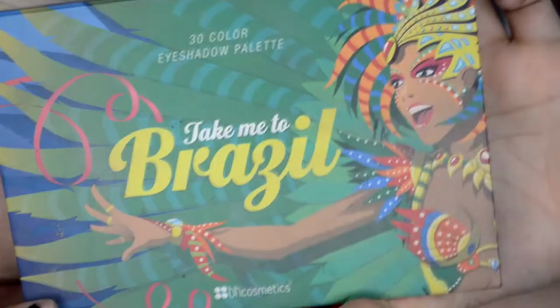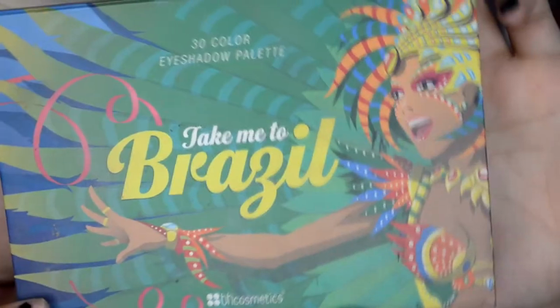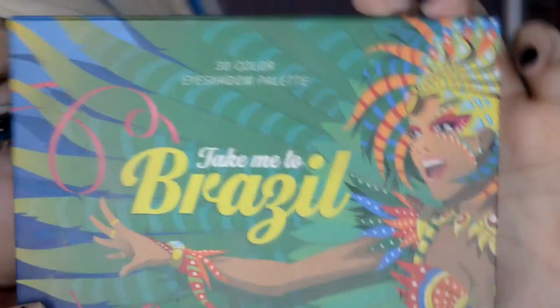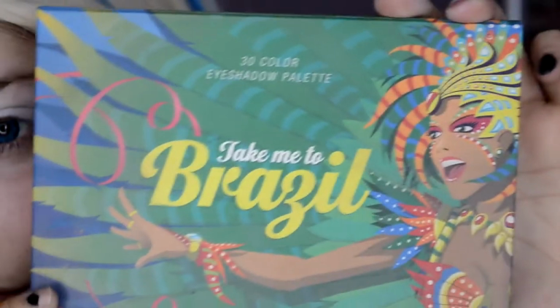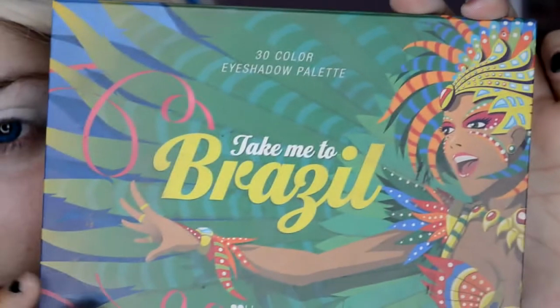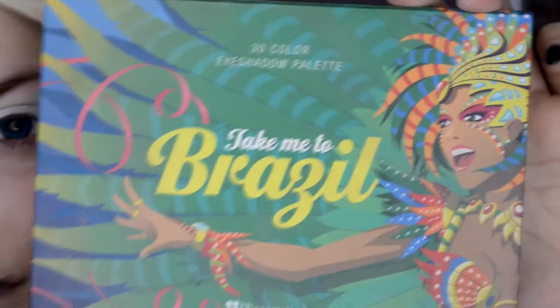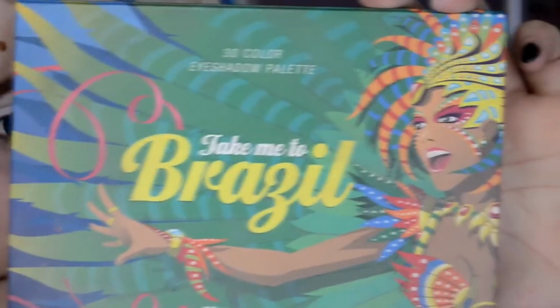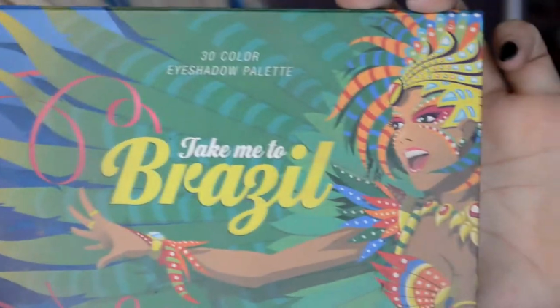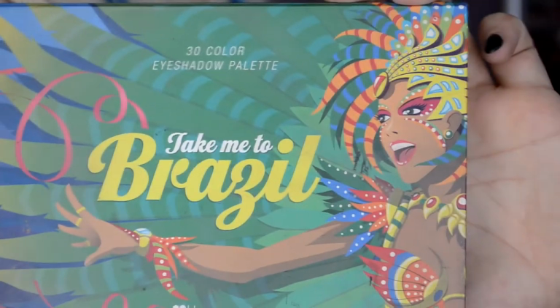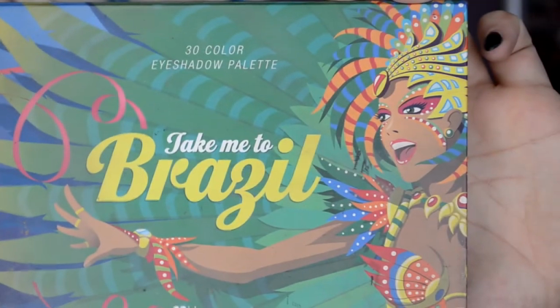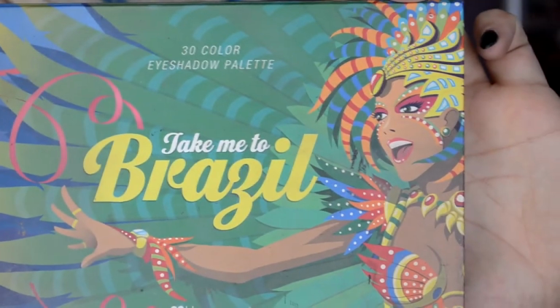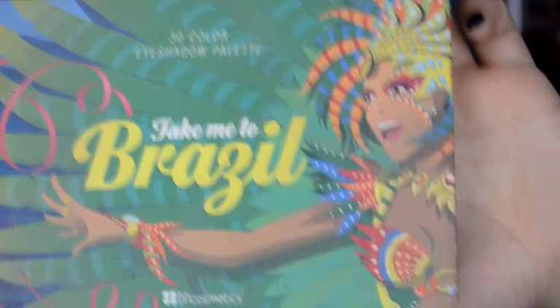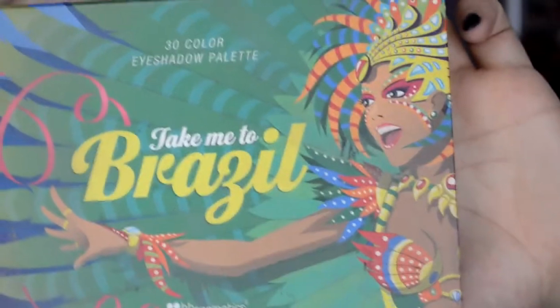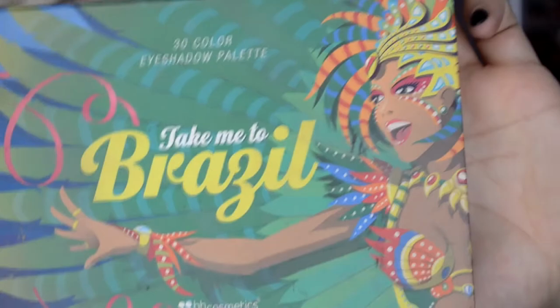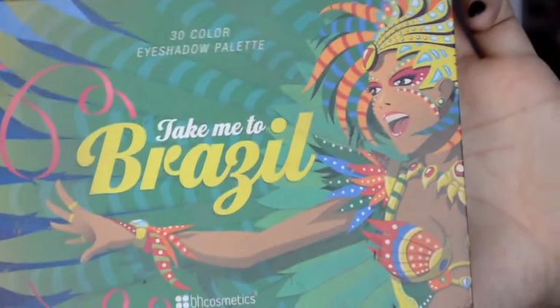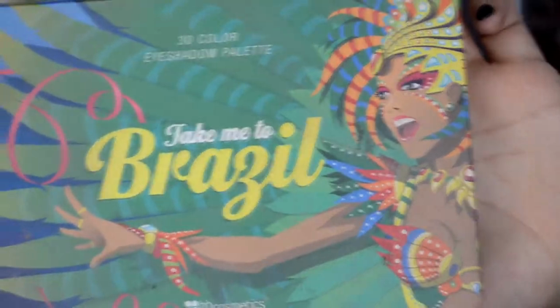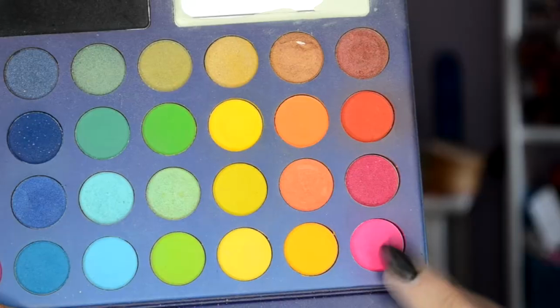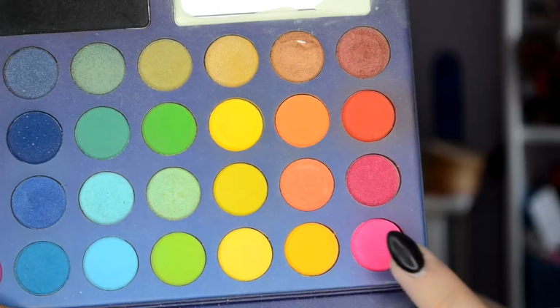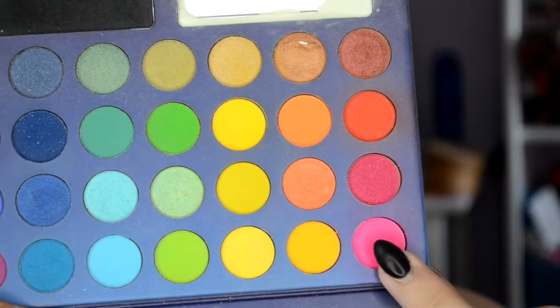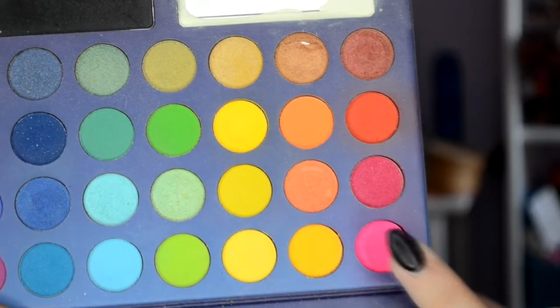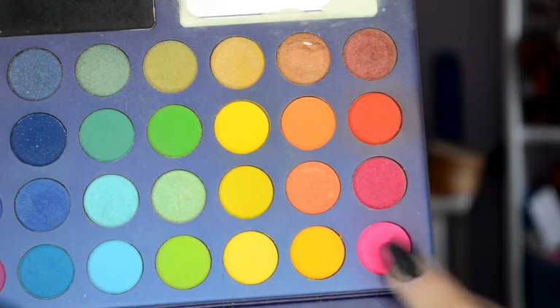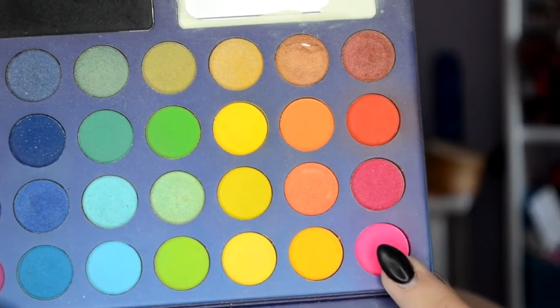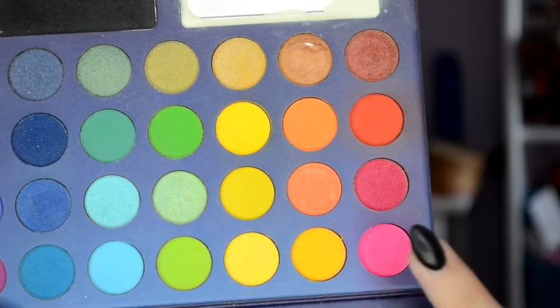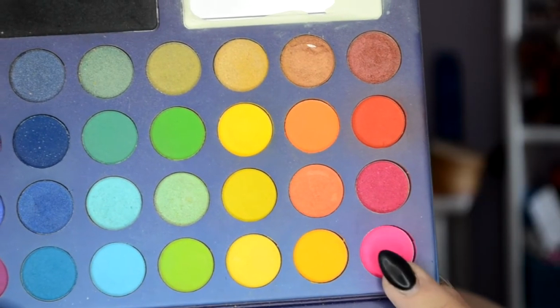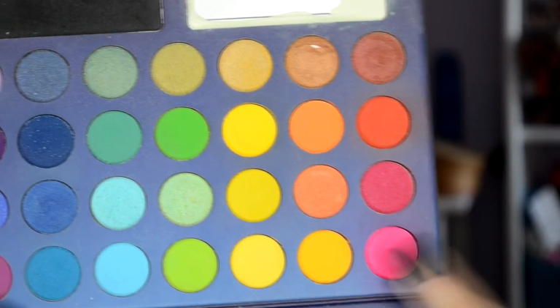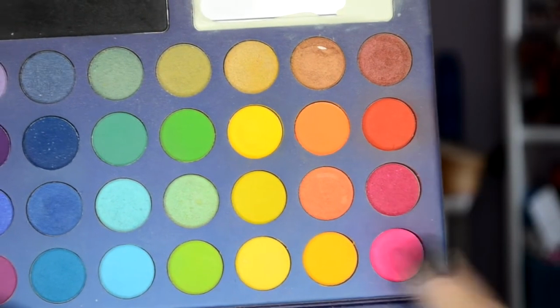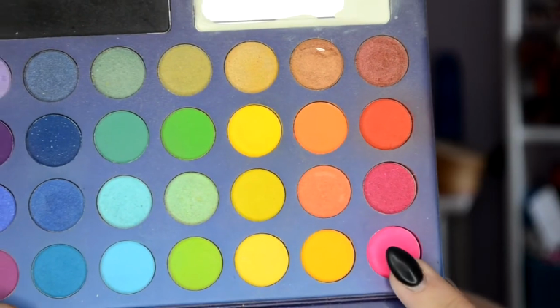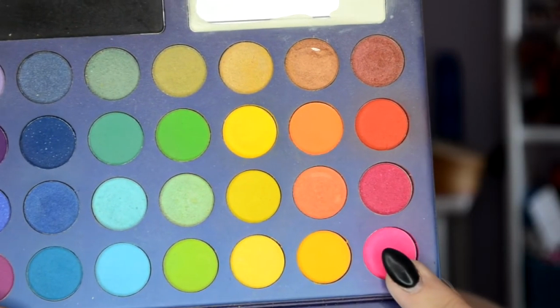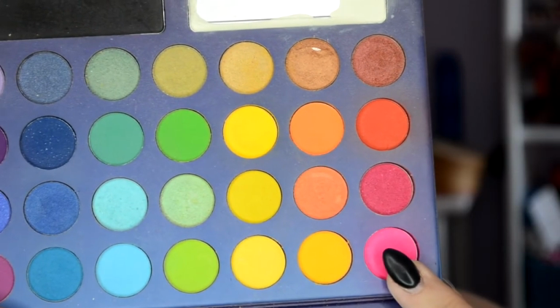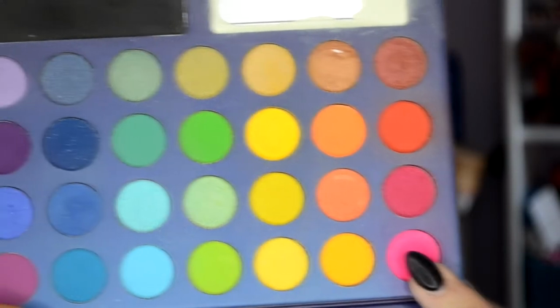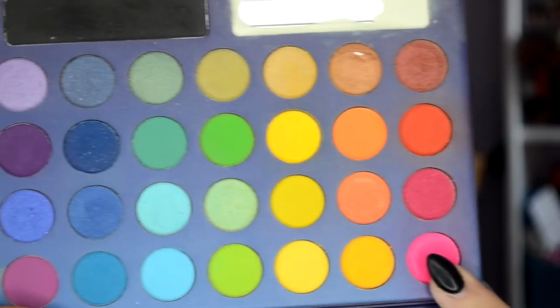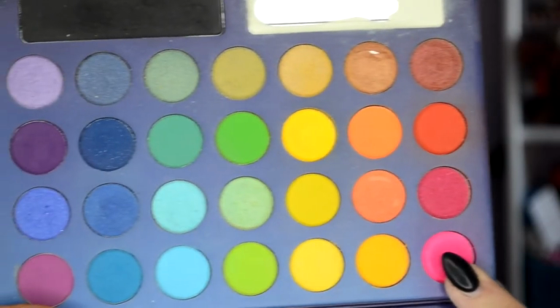Then I take the Take Me To Brazil Palette from BH Cosmetics, one of my absolute favorite palettes, and I take this cool neon pink, which I already wanted to use for a while.